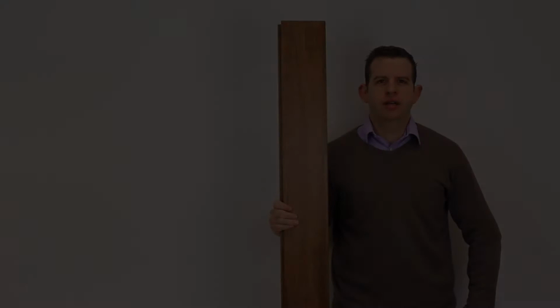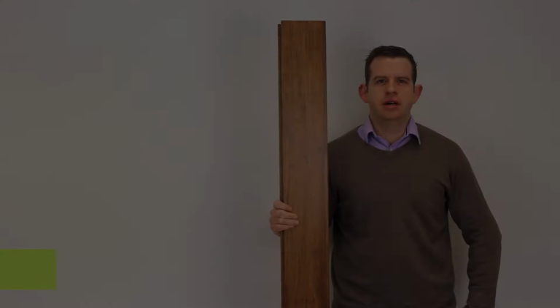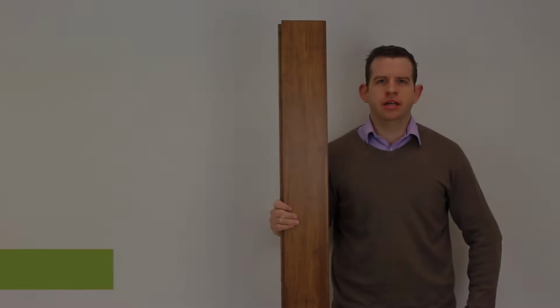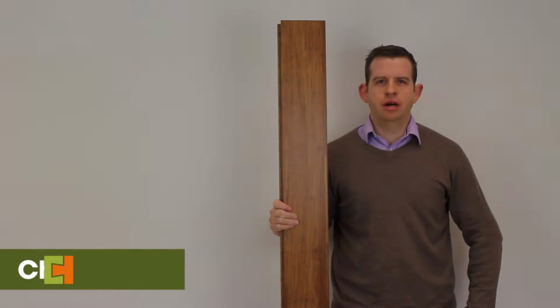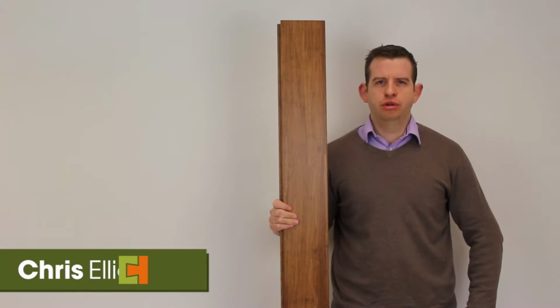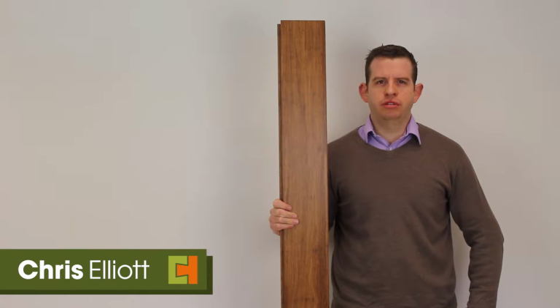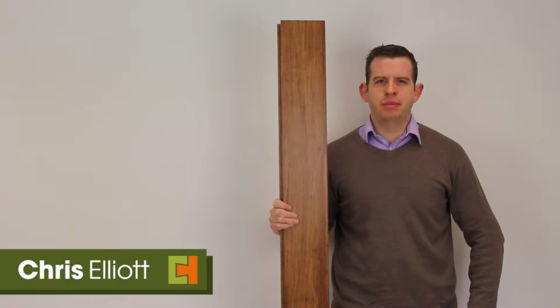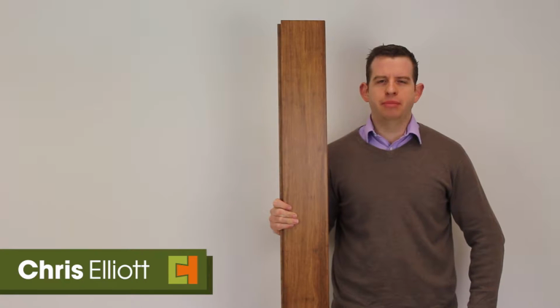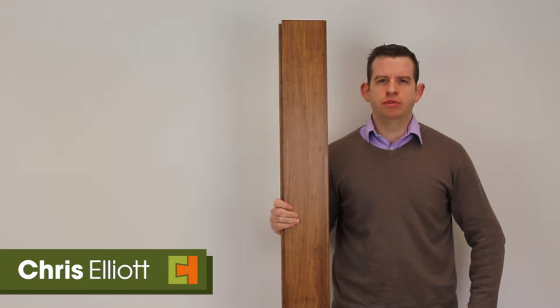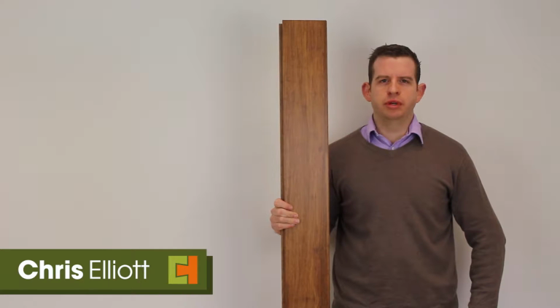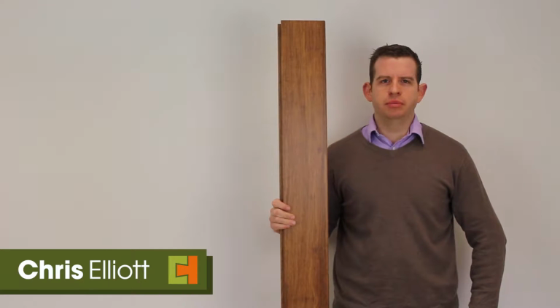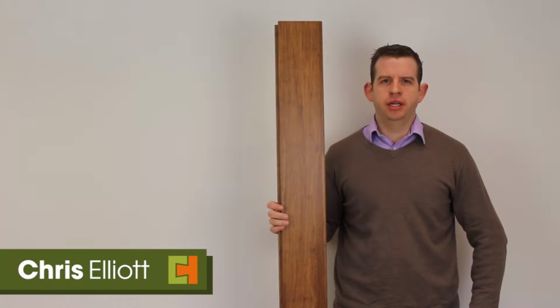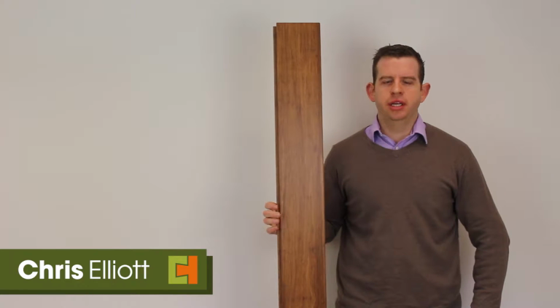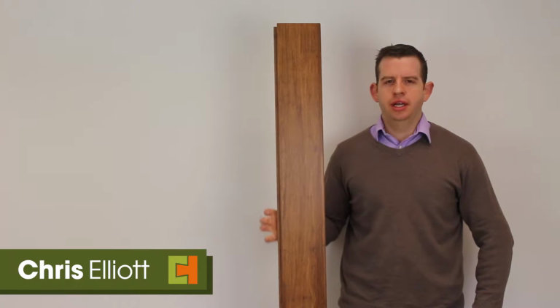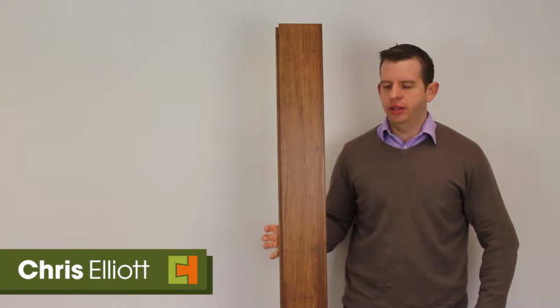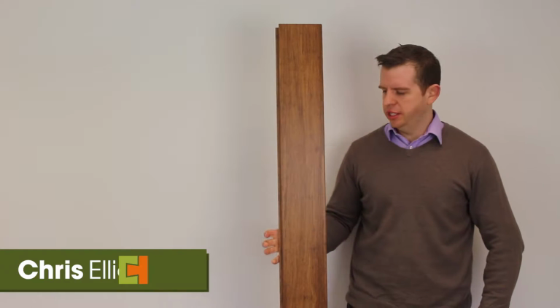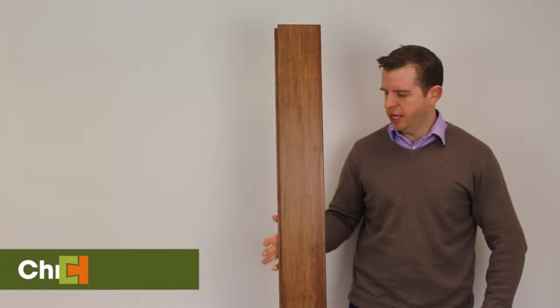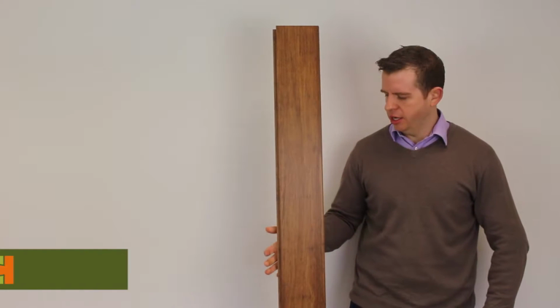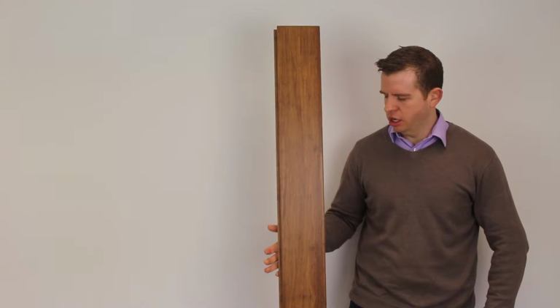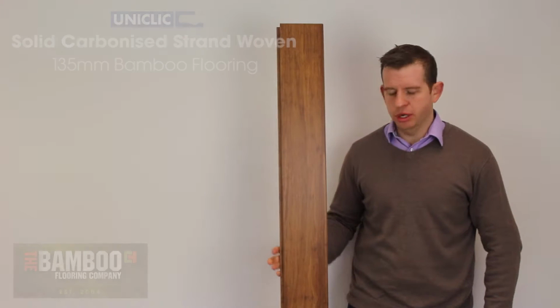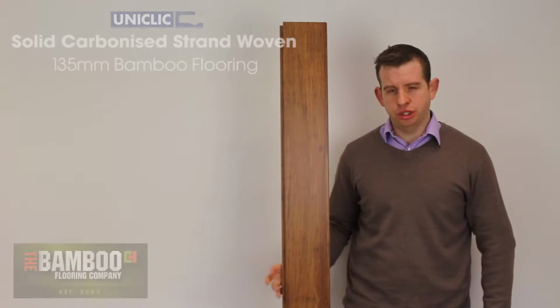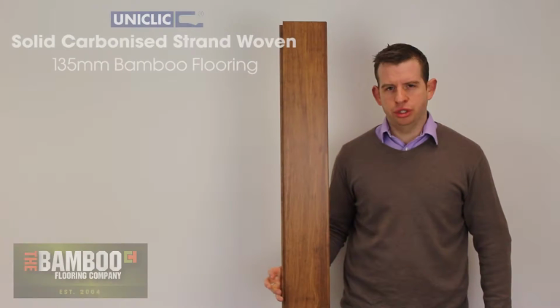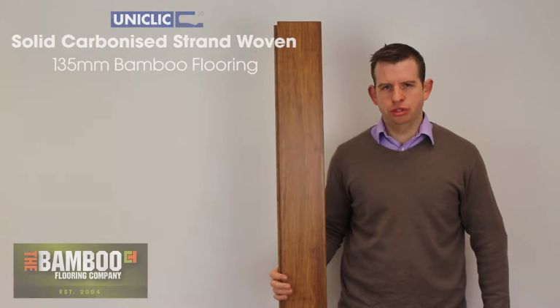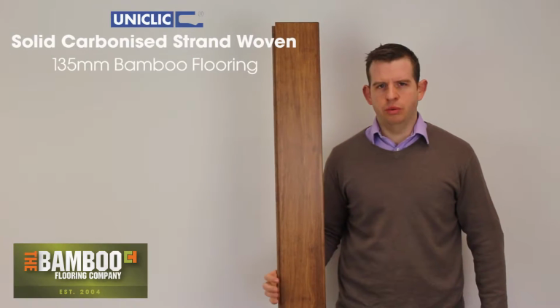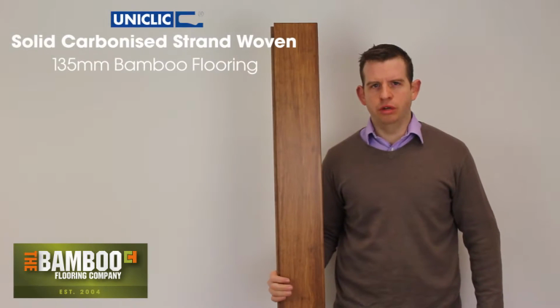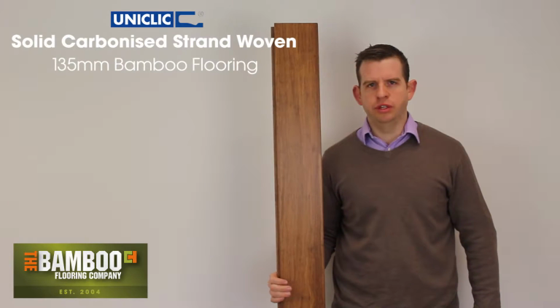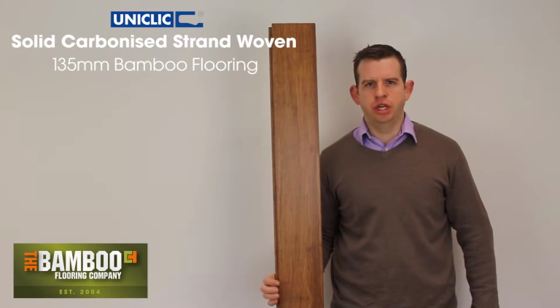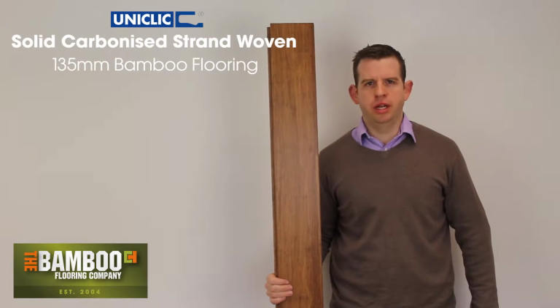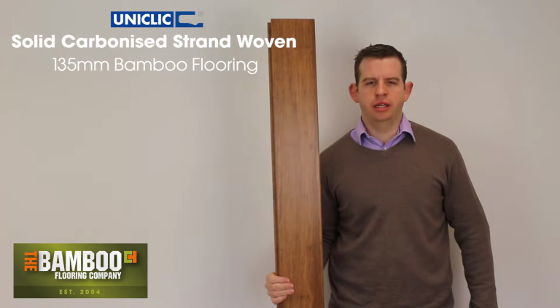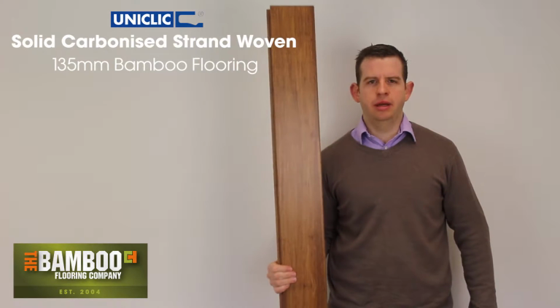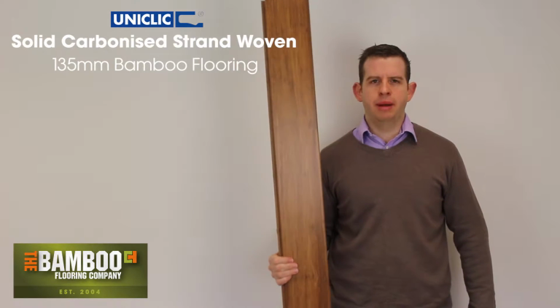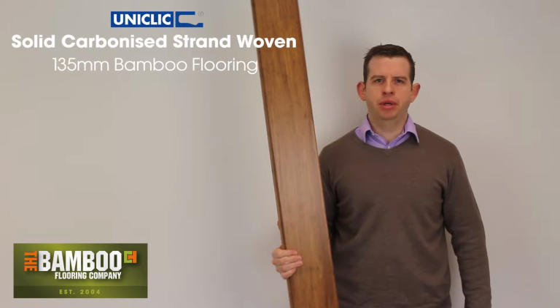Hi, I'm Chris from The Bamboo Flooring Company and this is our carbonised strand woven Uniclick bamboo.